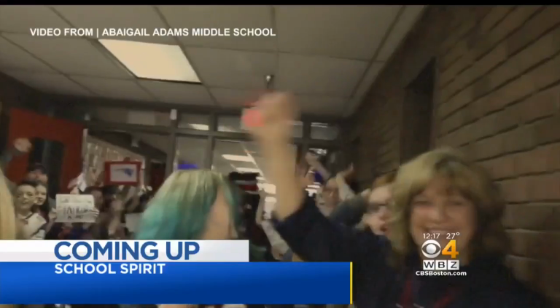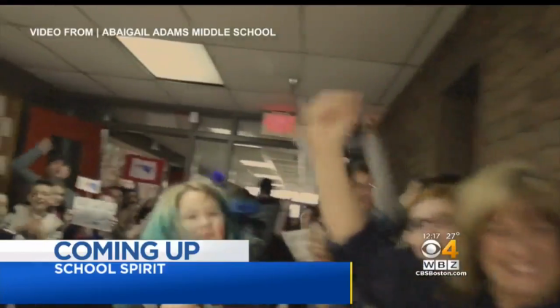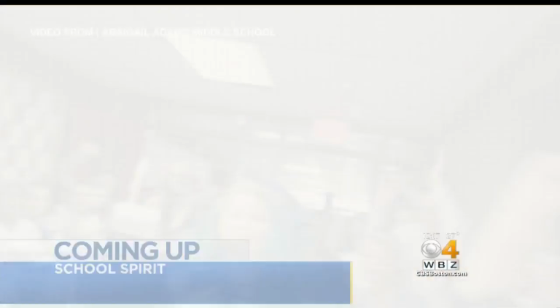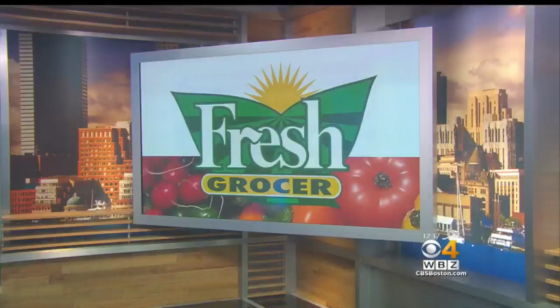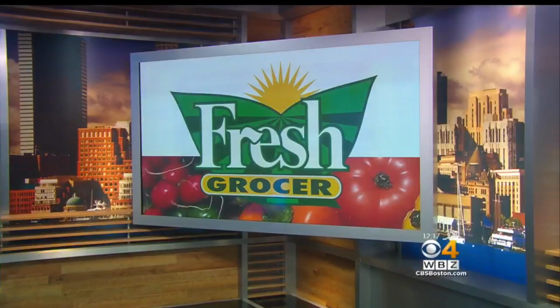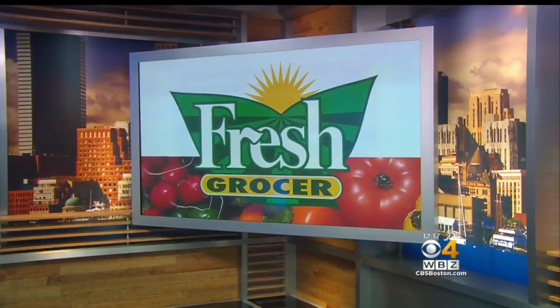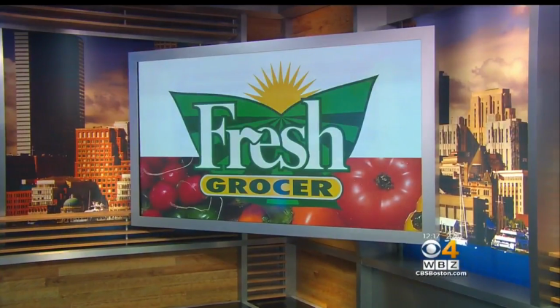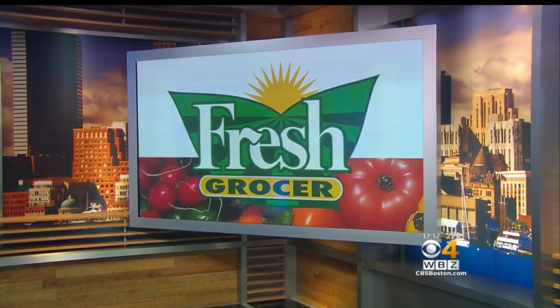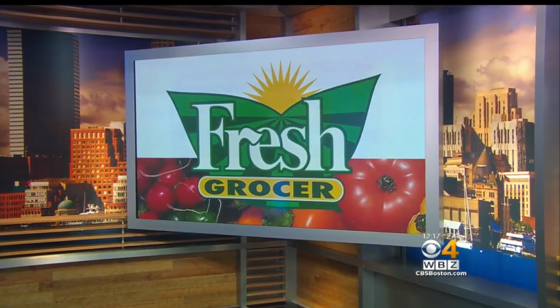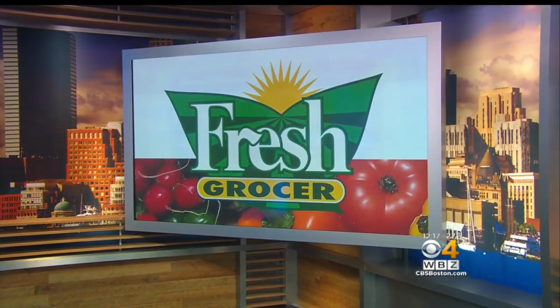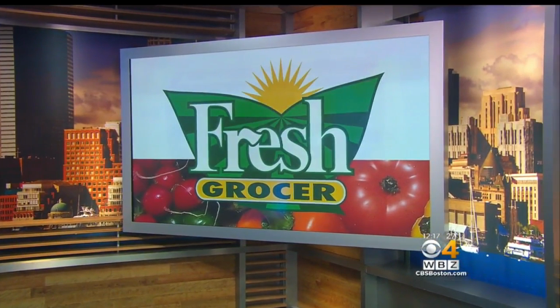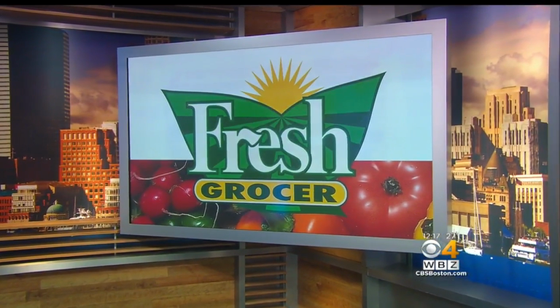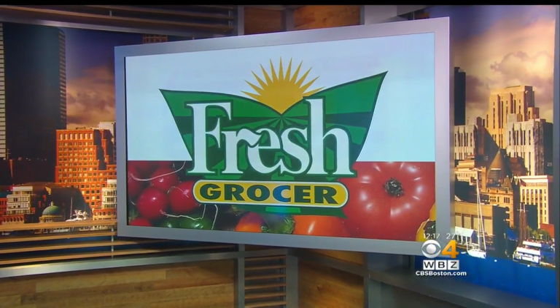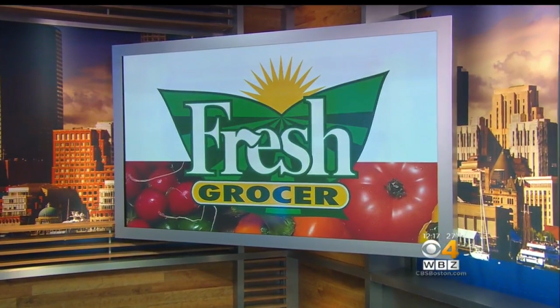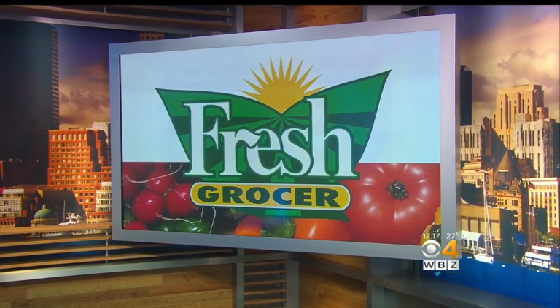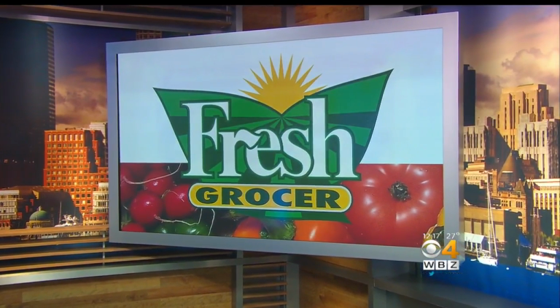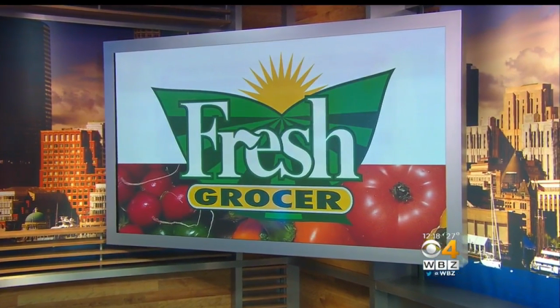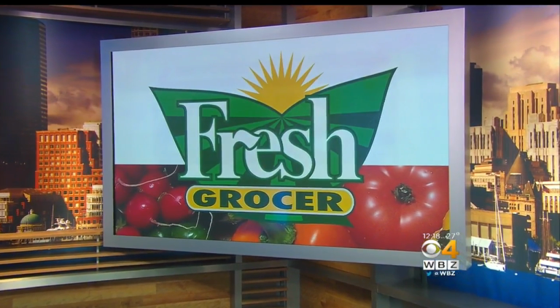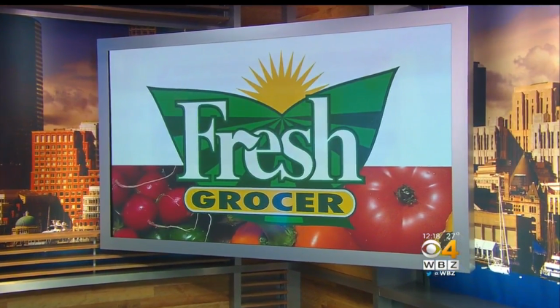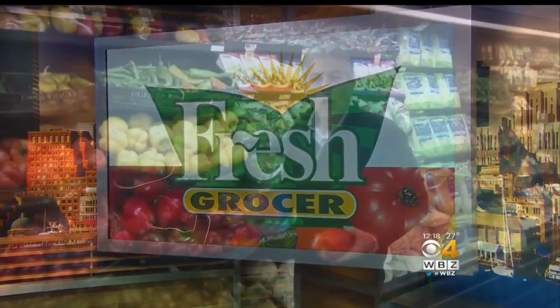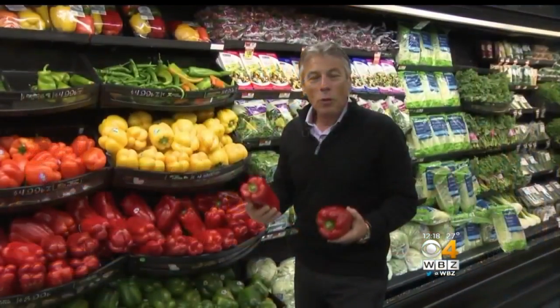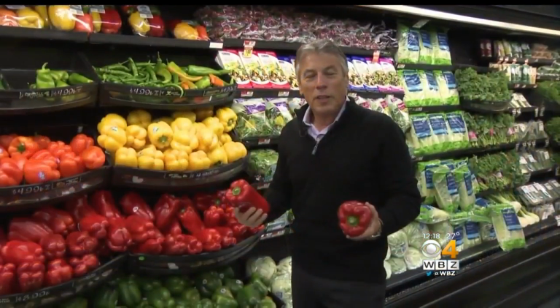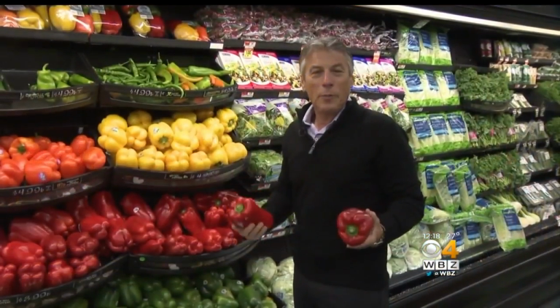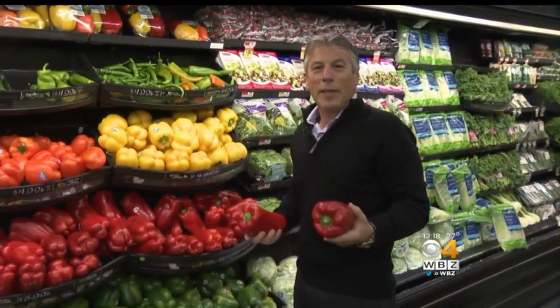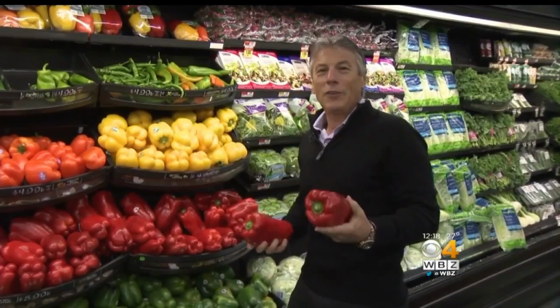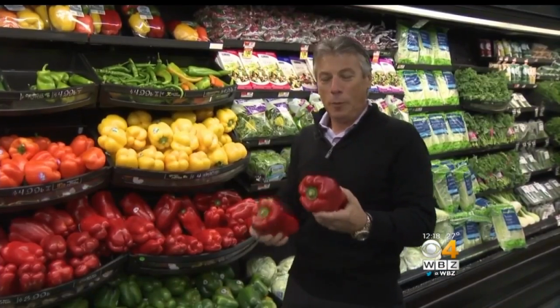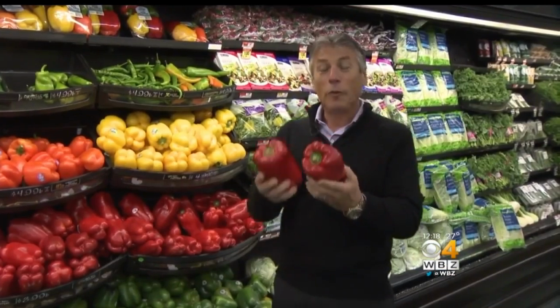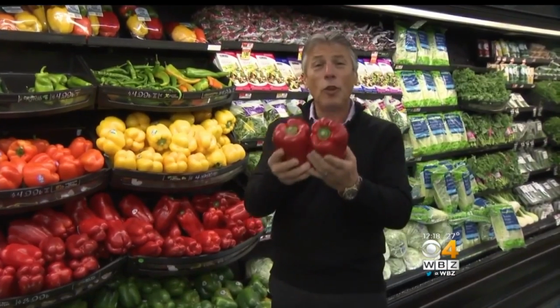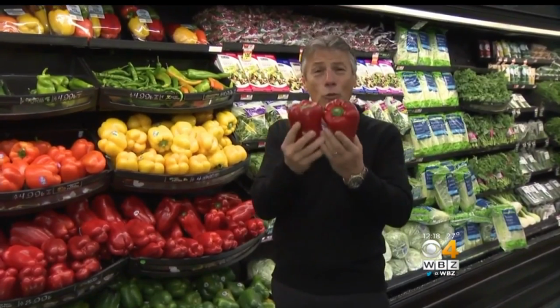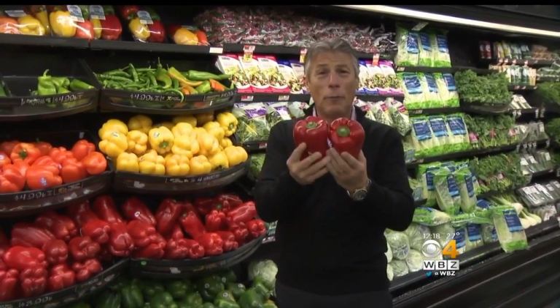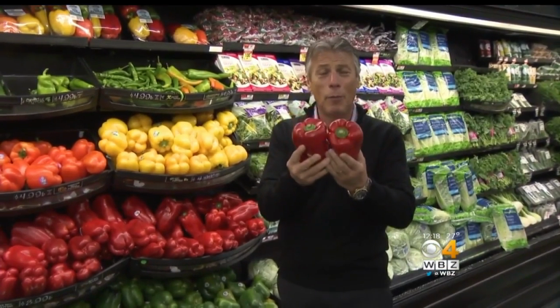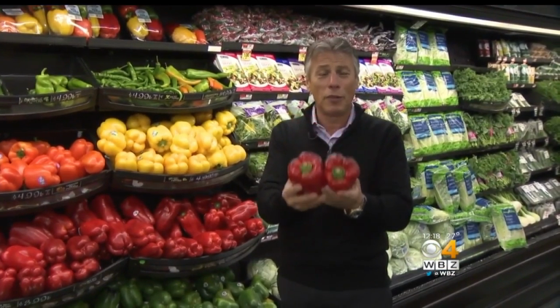Here's Fresh Grocer Tony Tantillo with your tip of the day. Today's tip of the day is going to be about field red peppers.